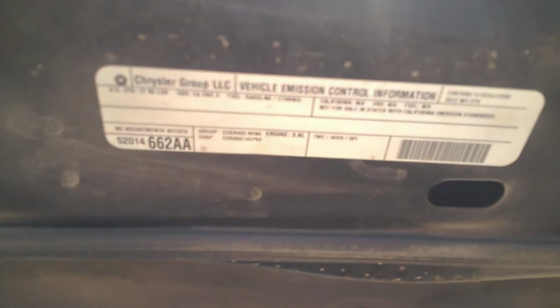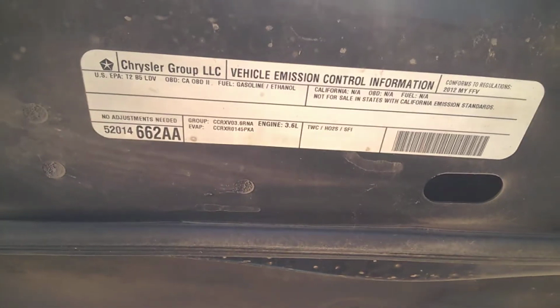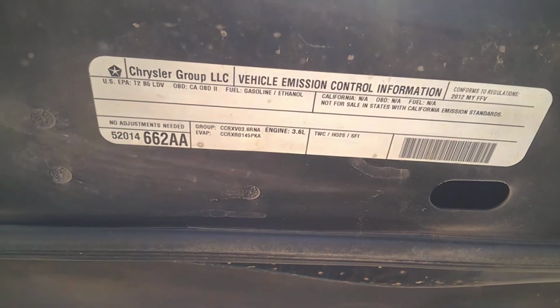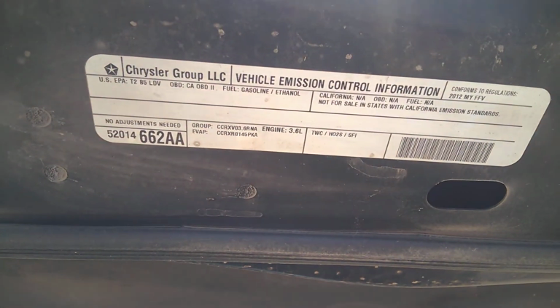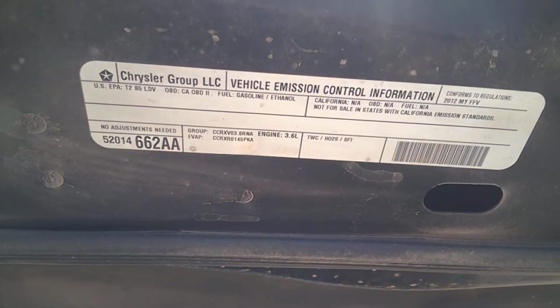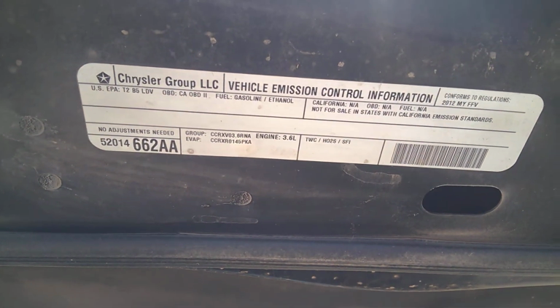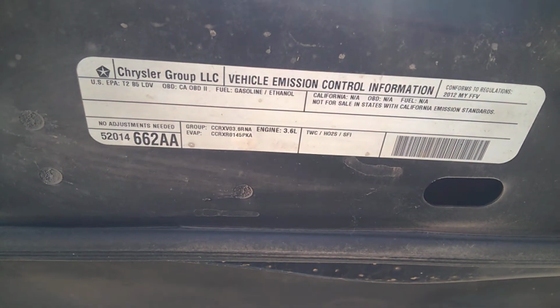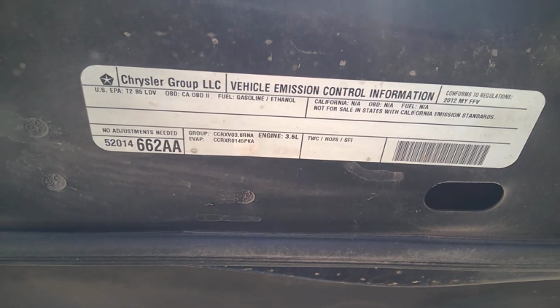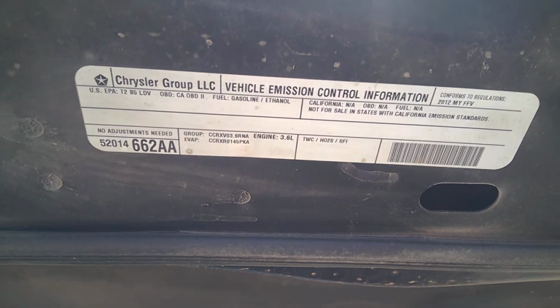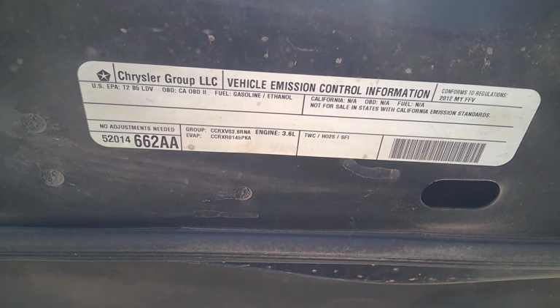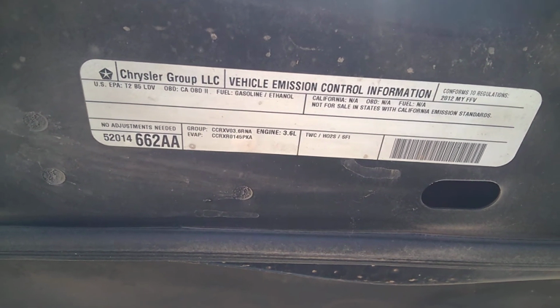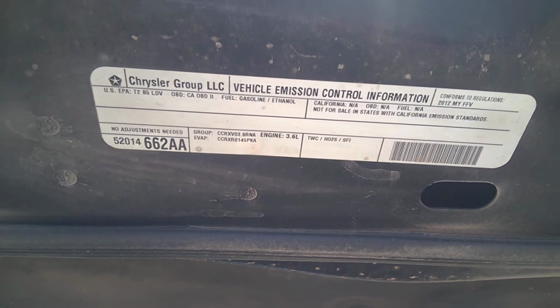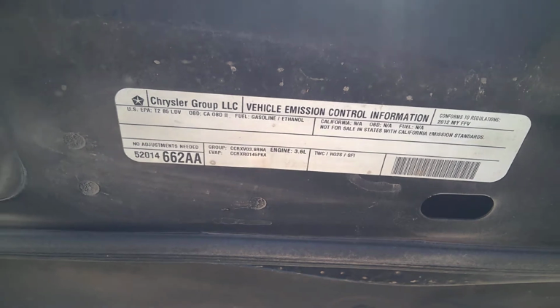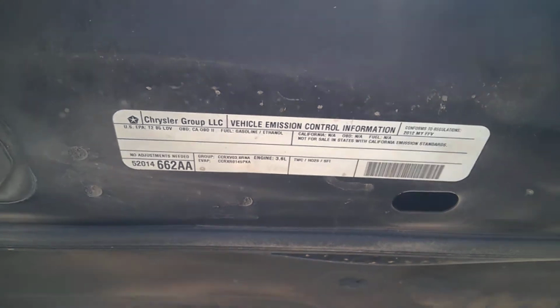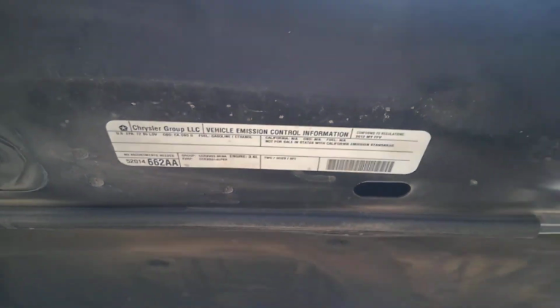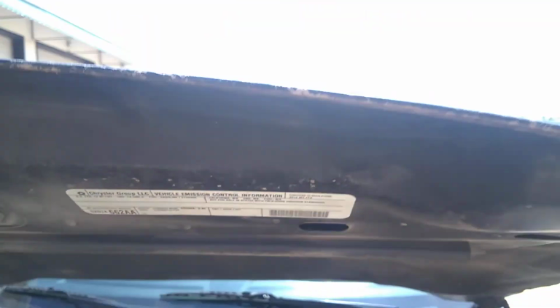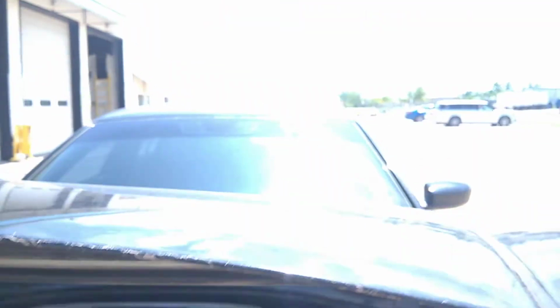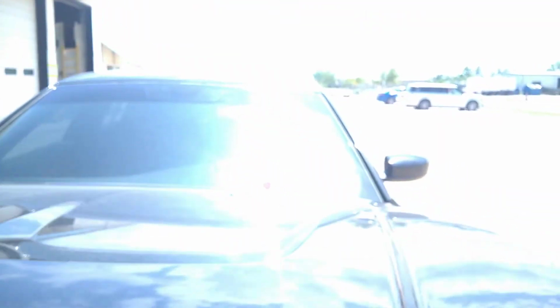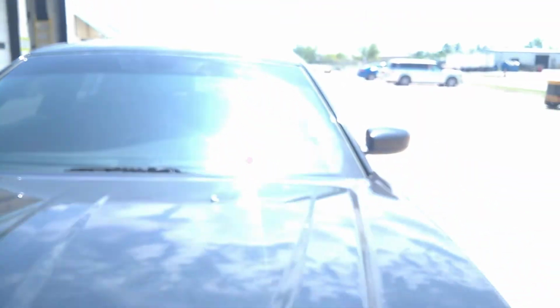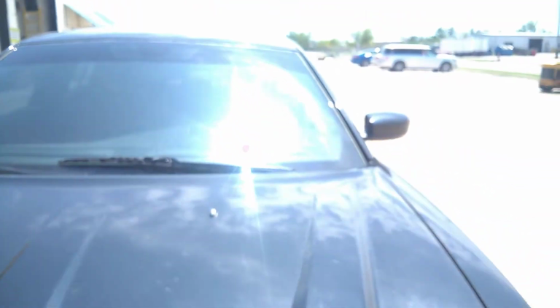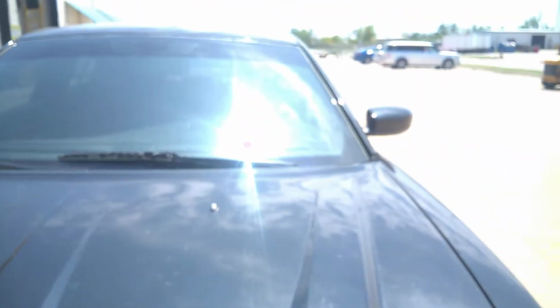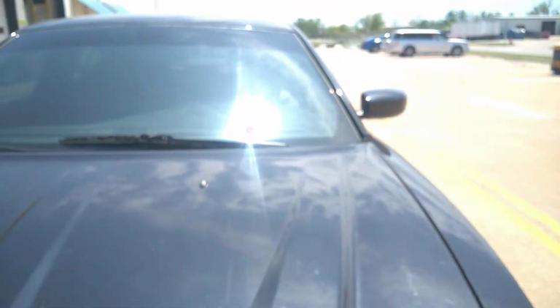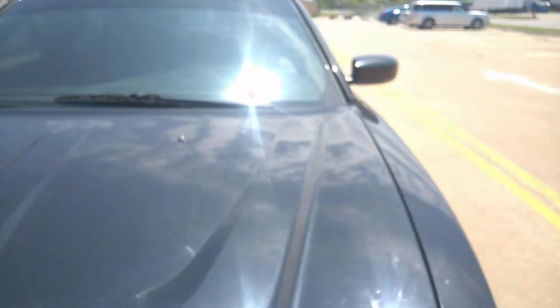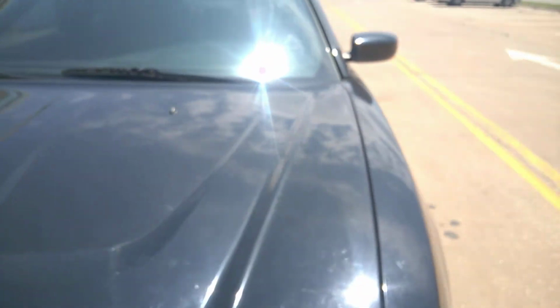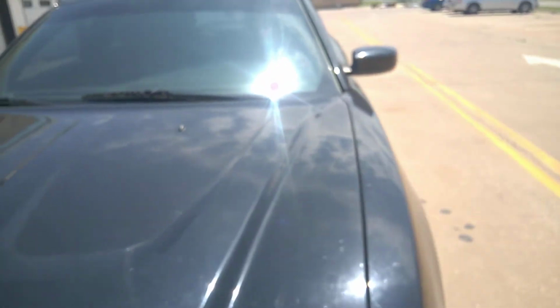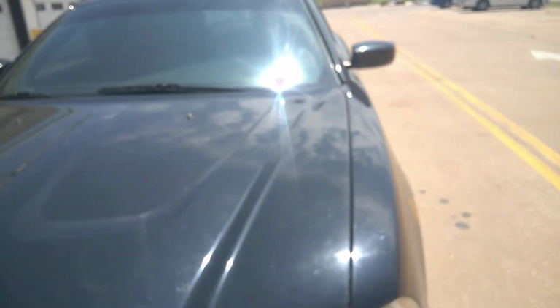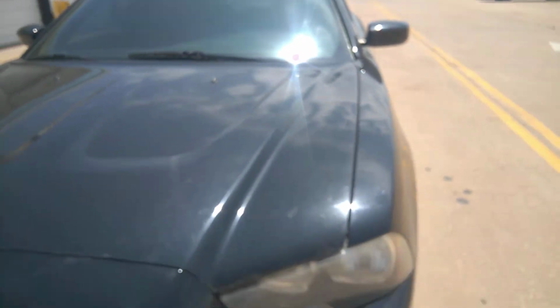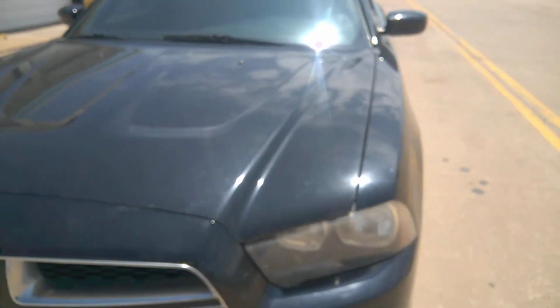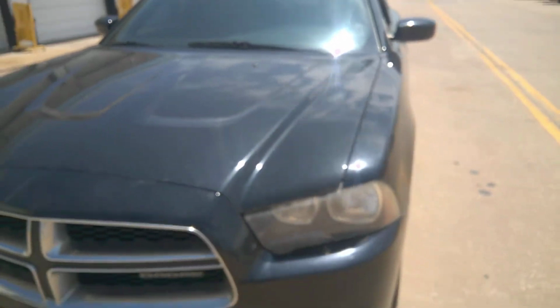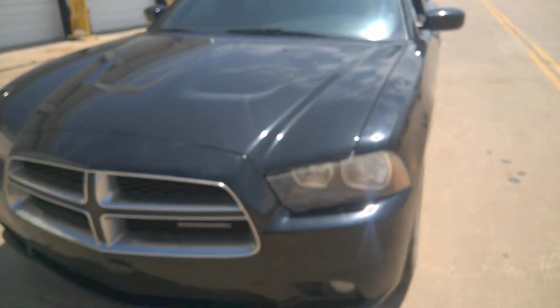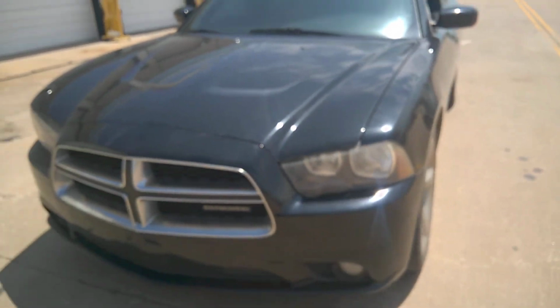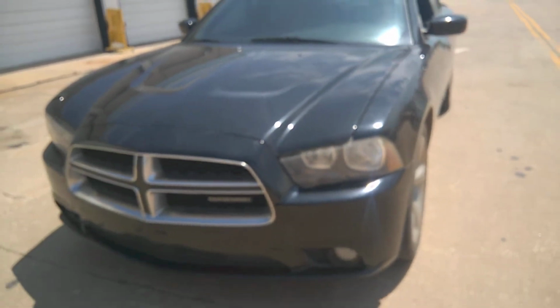There's your information on the Dodge Charger.